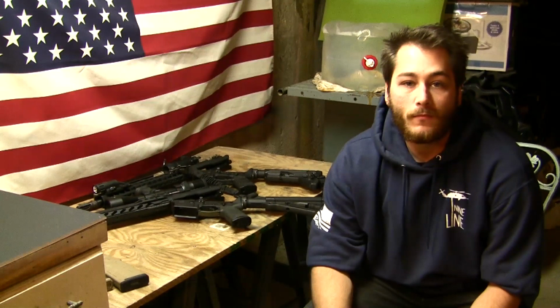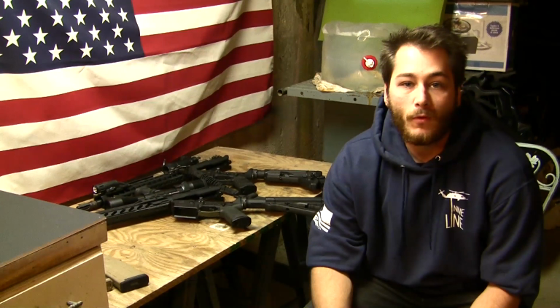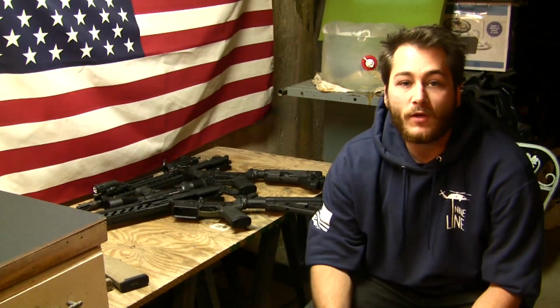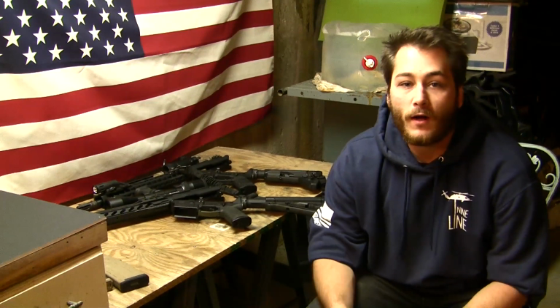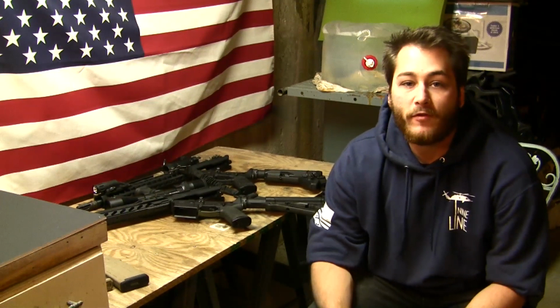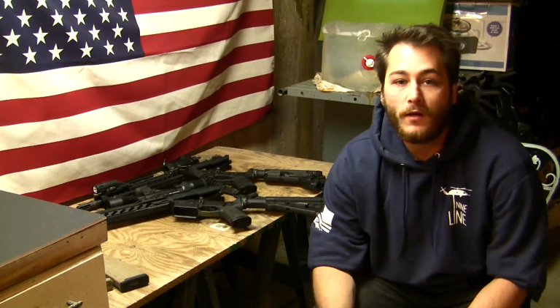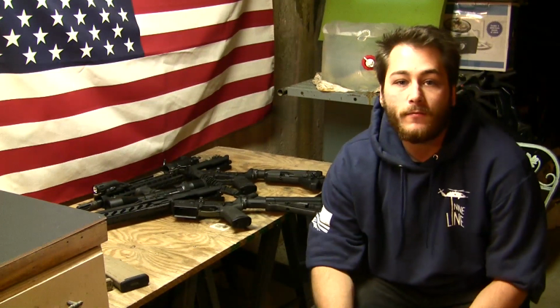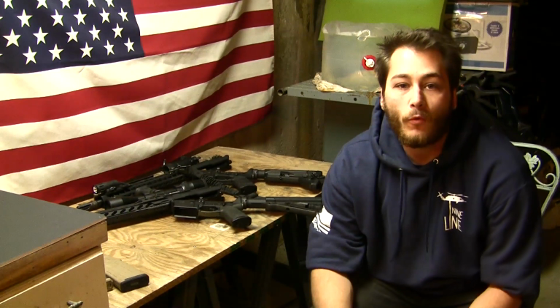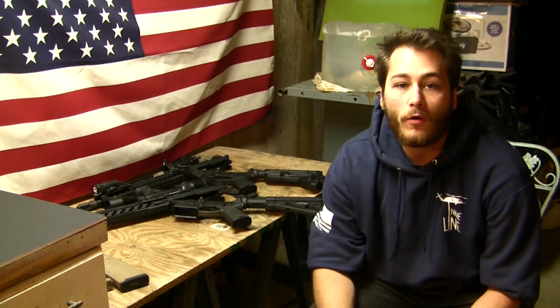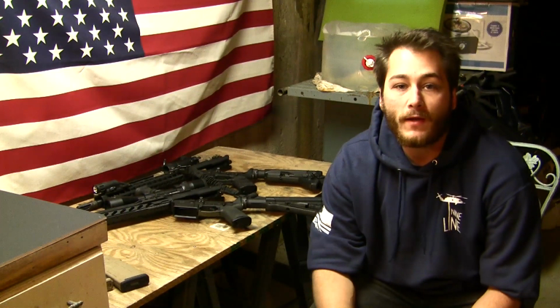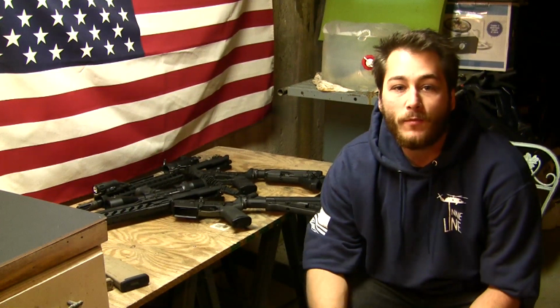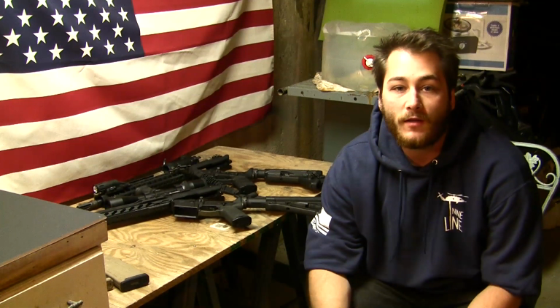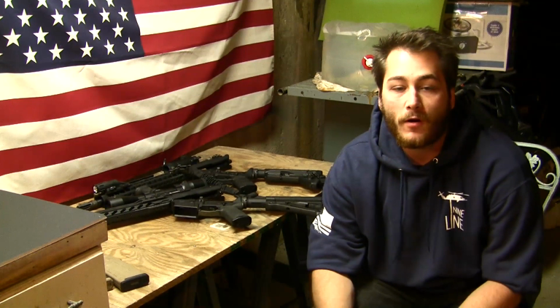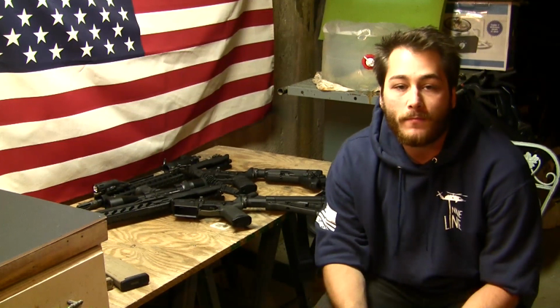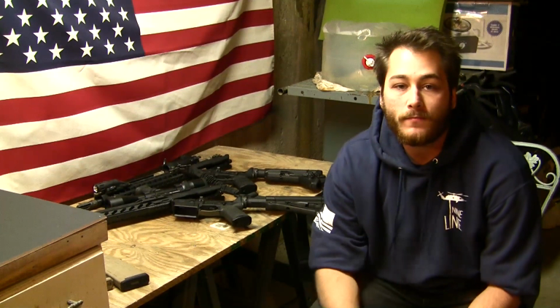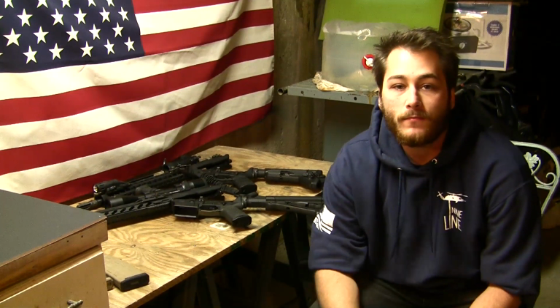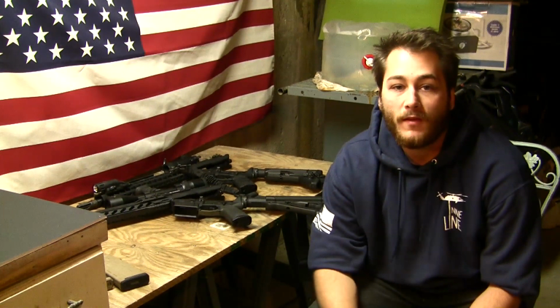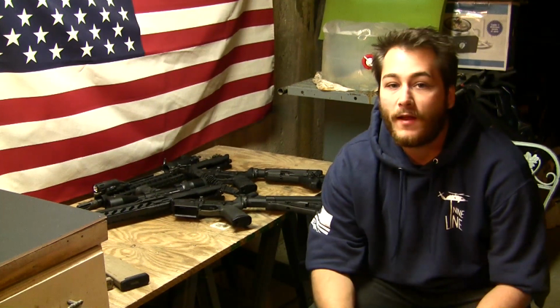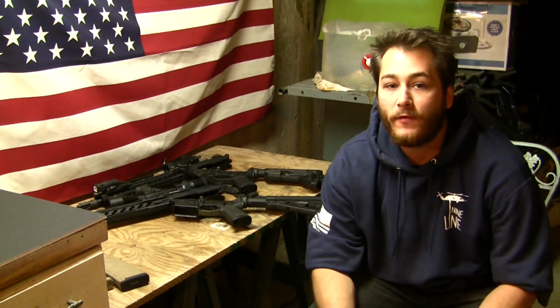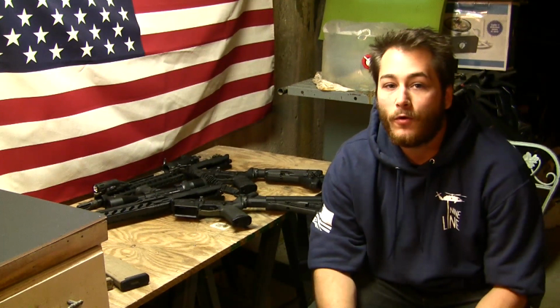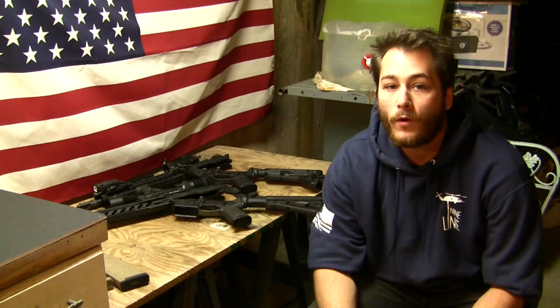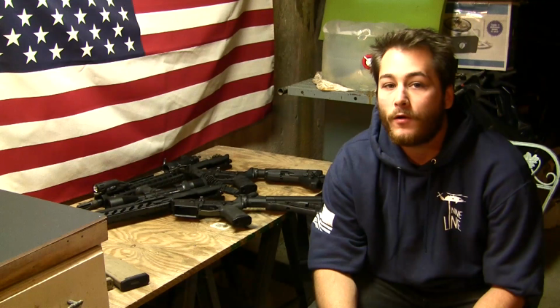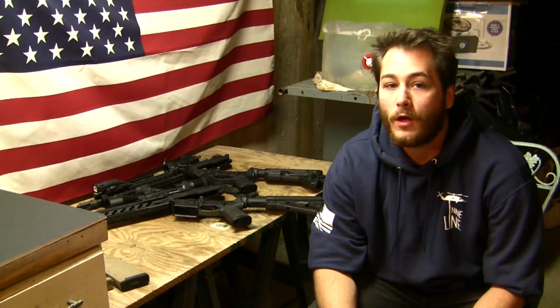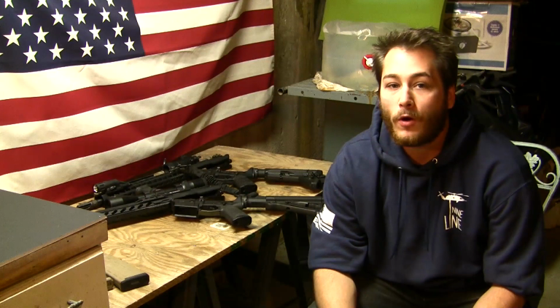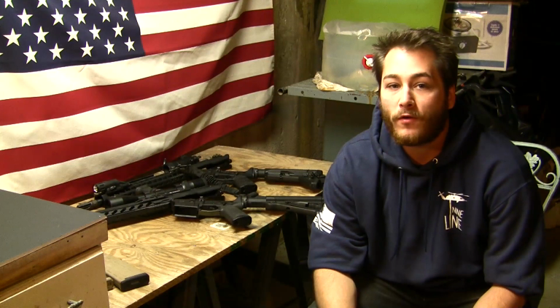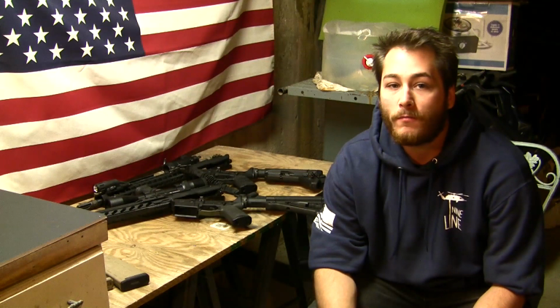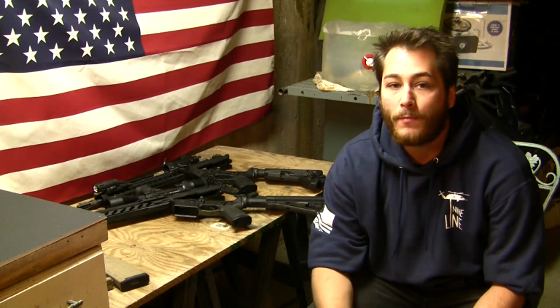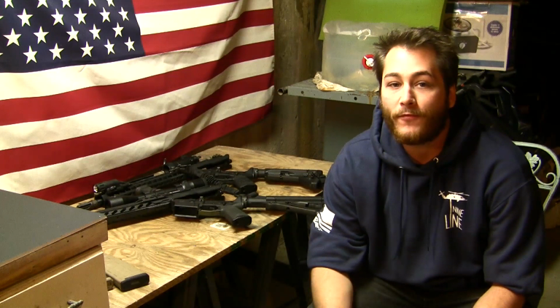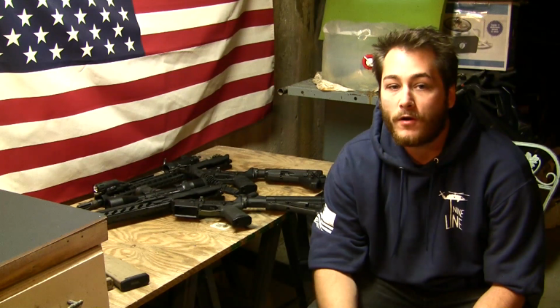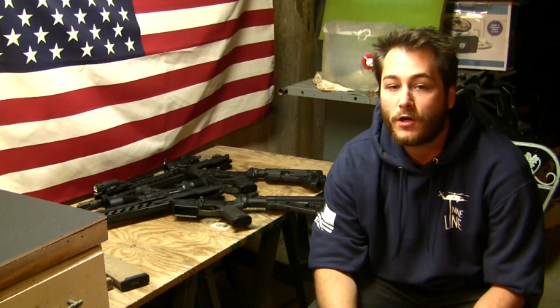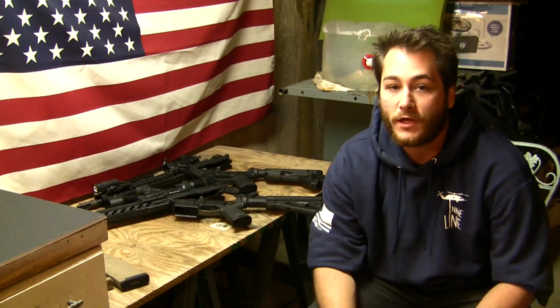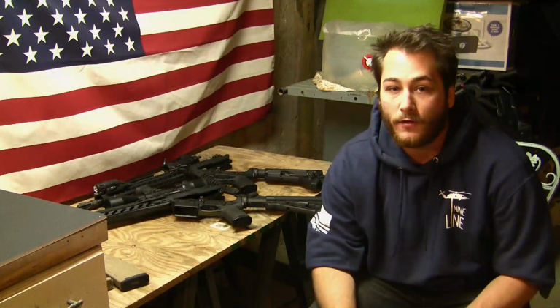What's going on everybody? Welcome back to Beyond the Burn. In today's video, we're going to be going over my preferred charging handle.